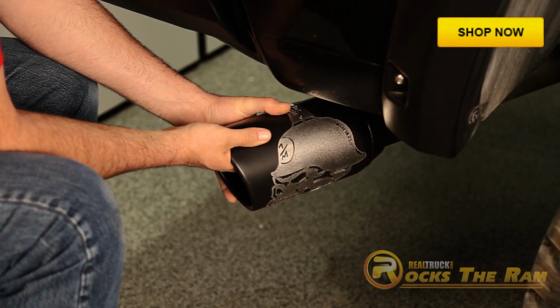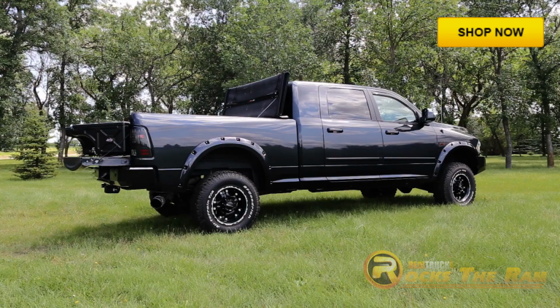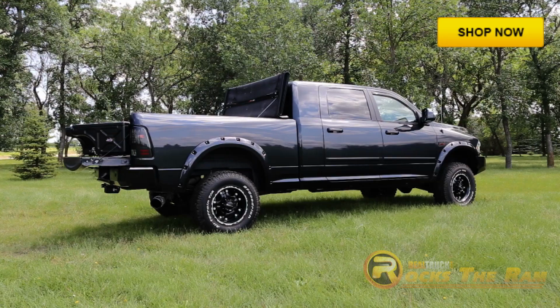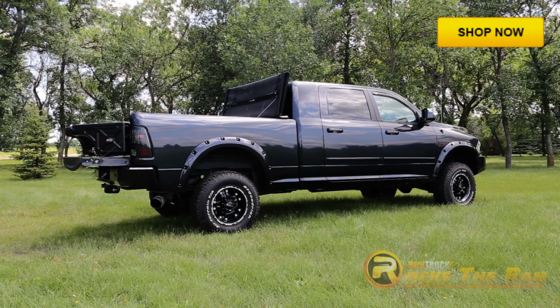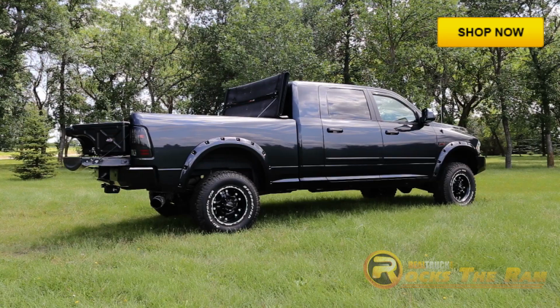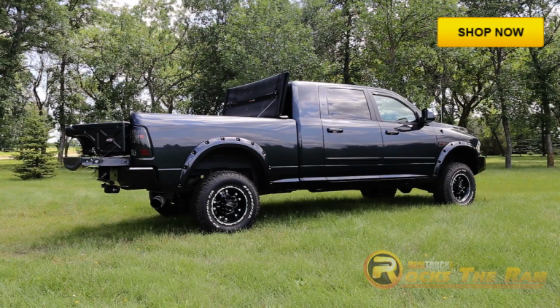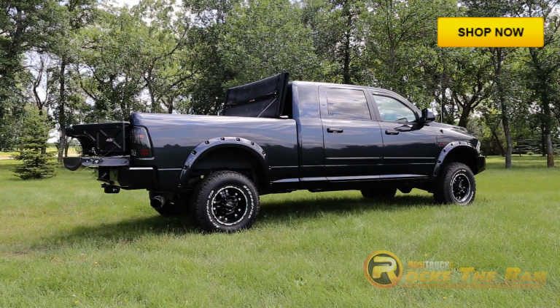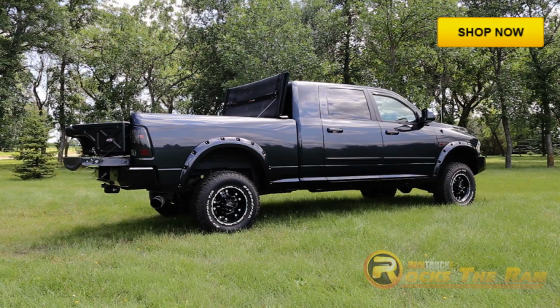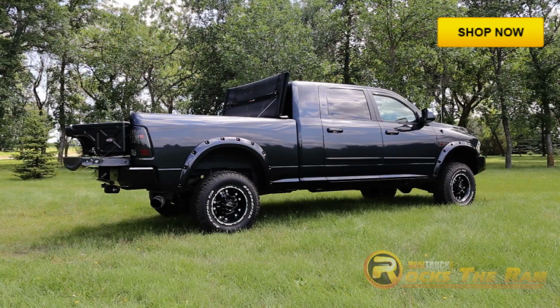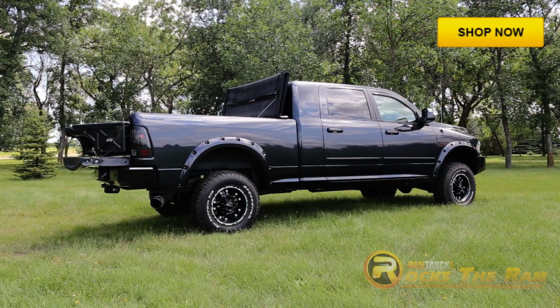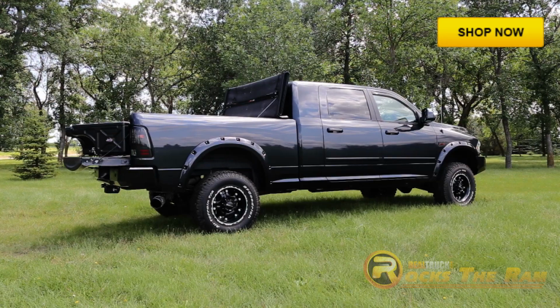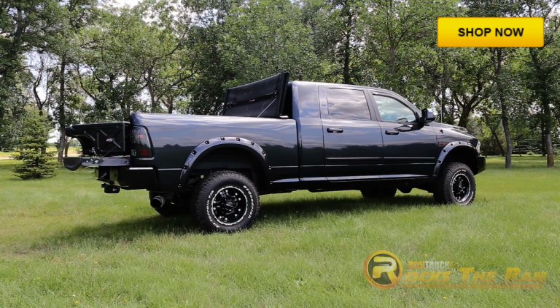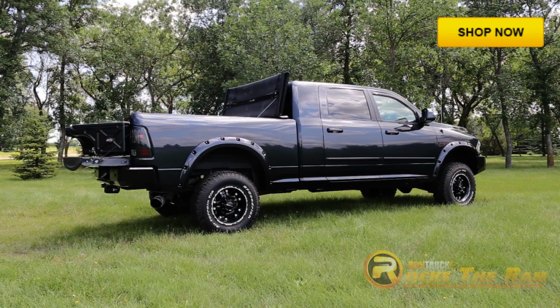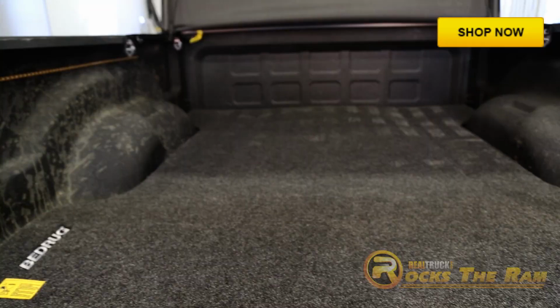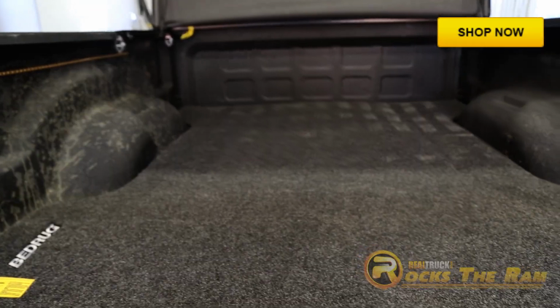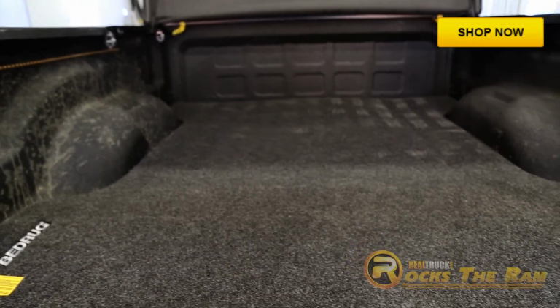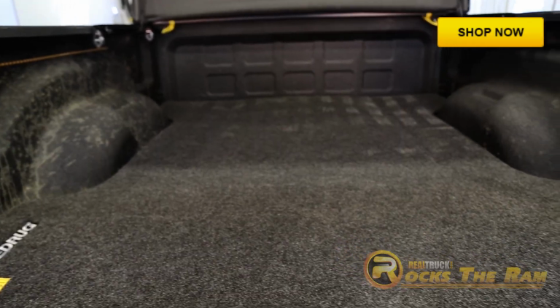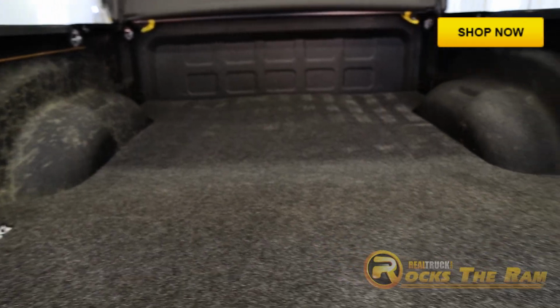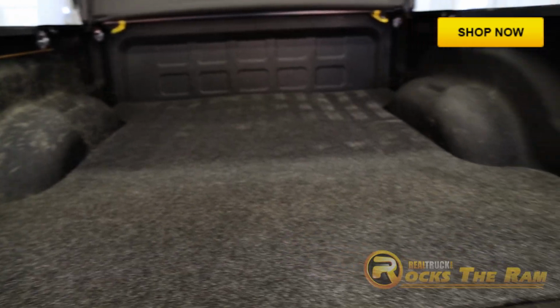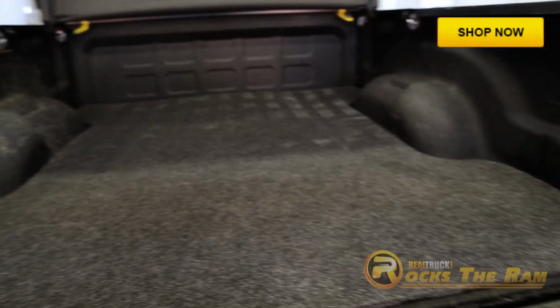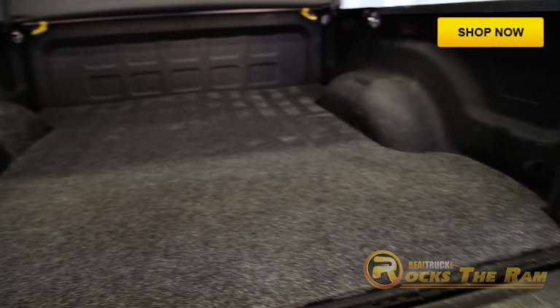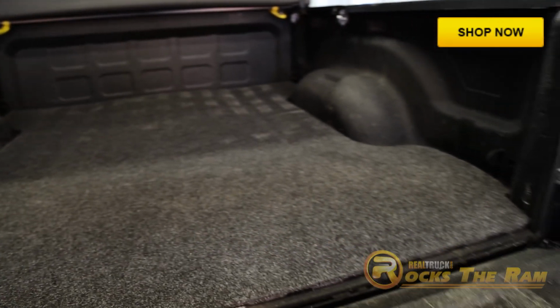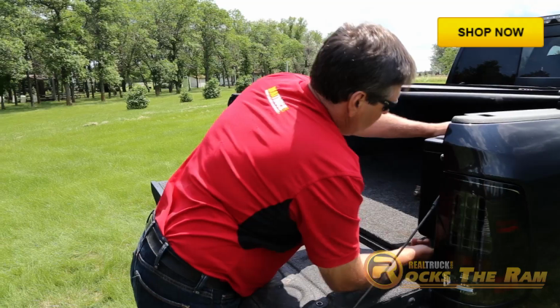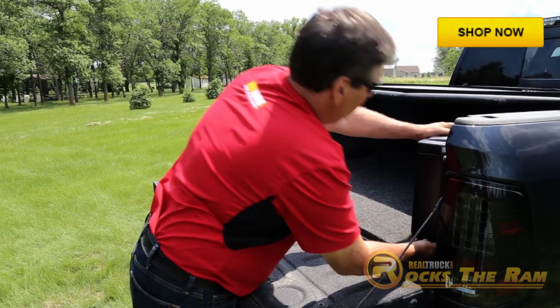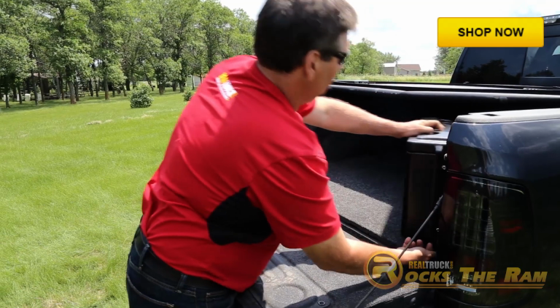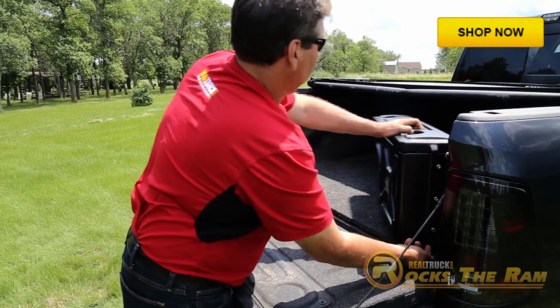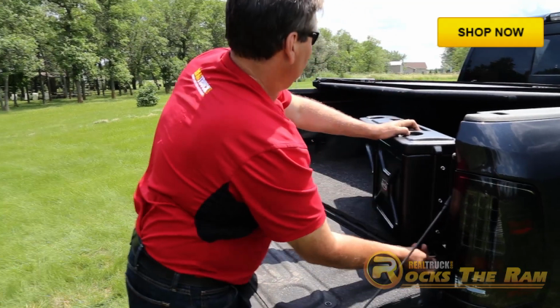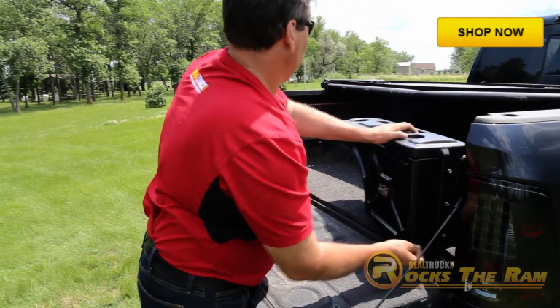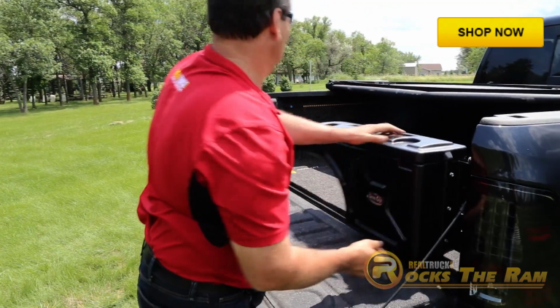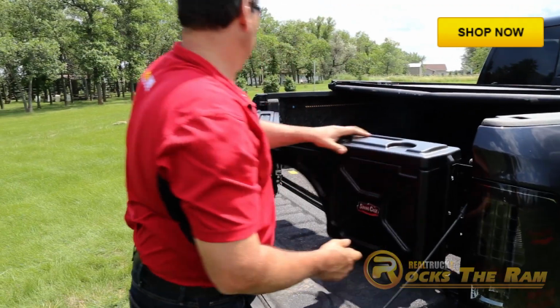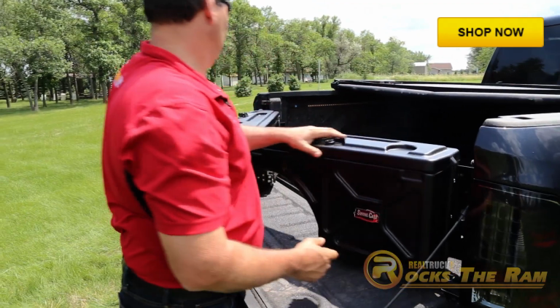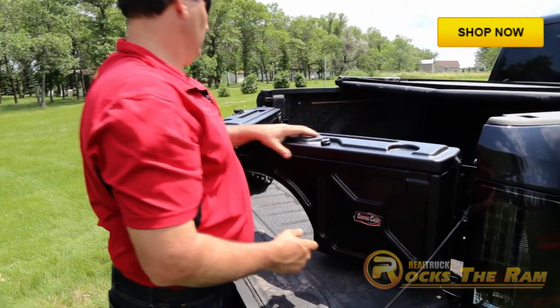Then when you fold up the X-Ting Tonic Cover, you can see our Bed Rug, Bed Mat, and Undercover Swing Out Cases.